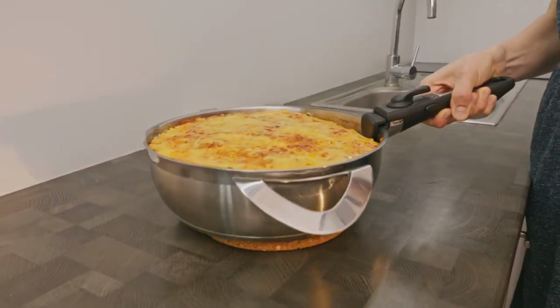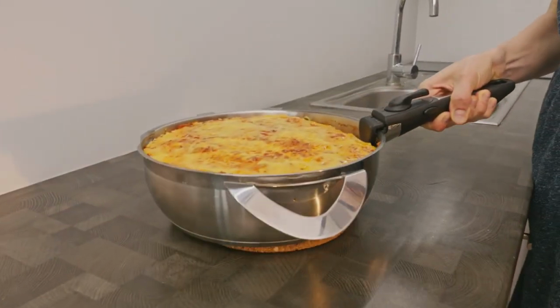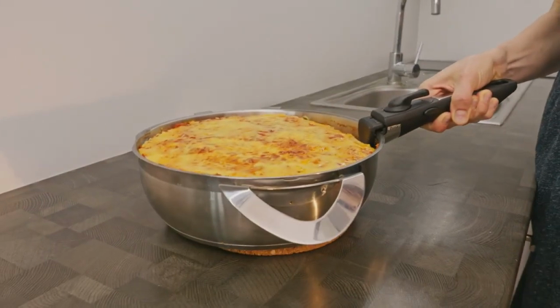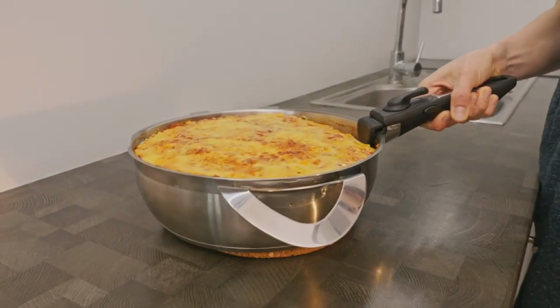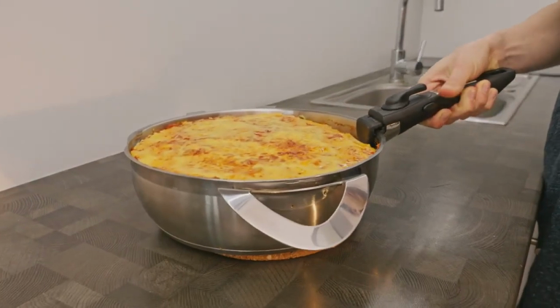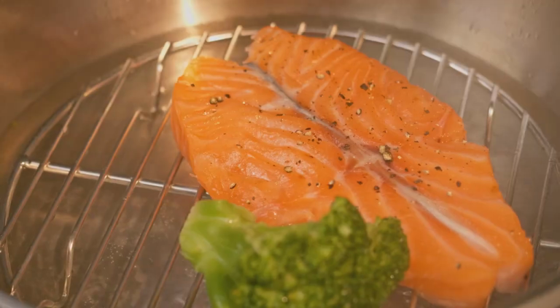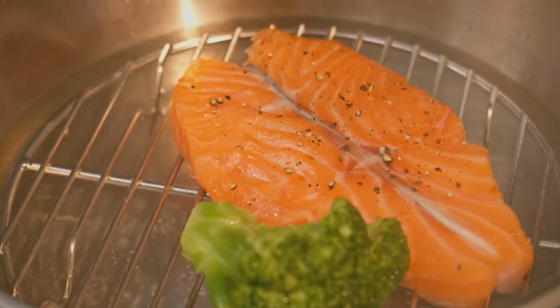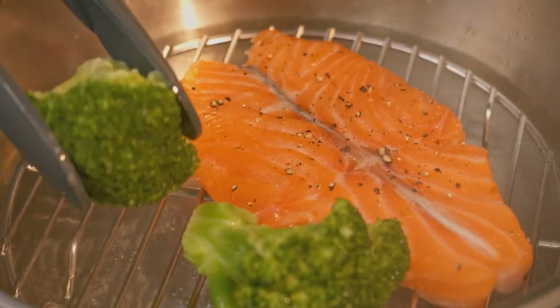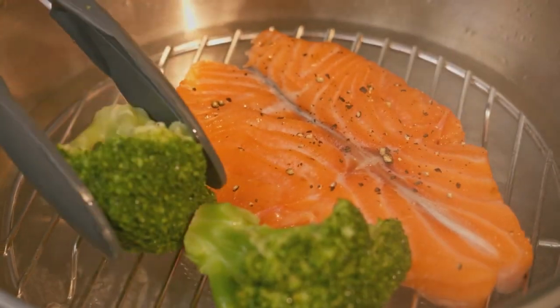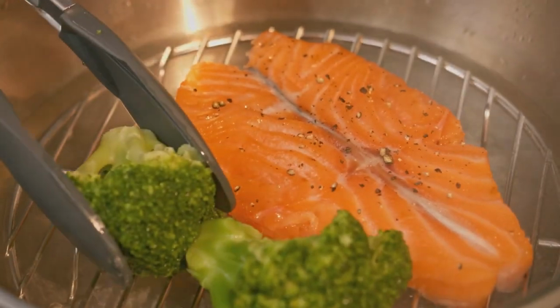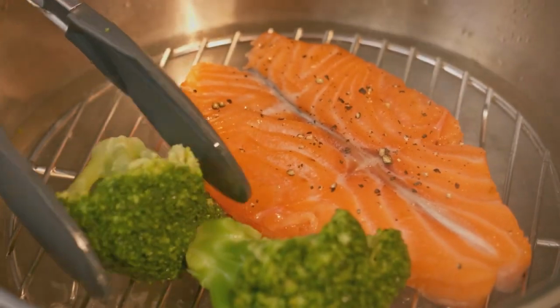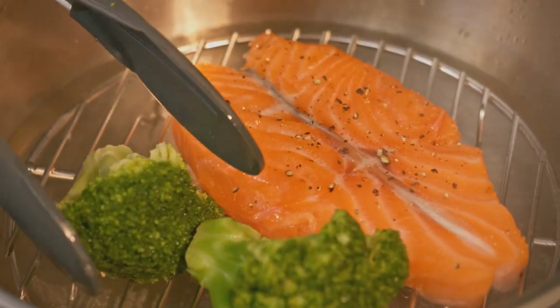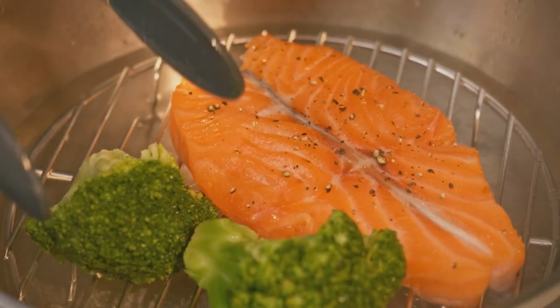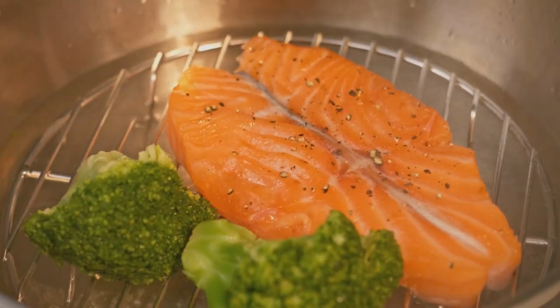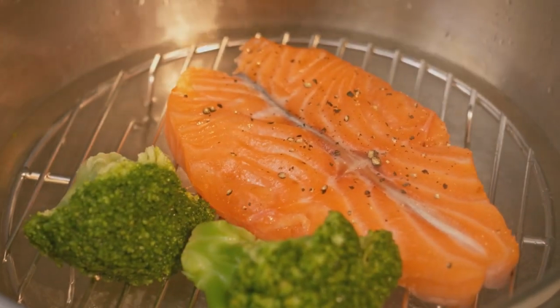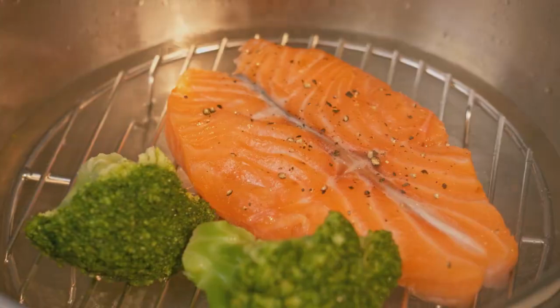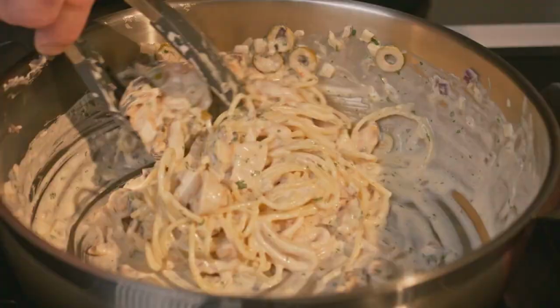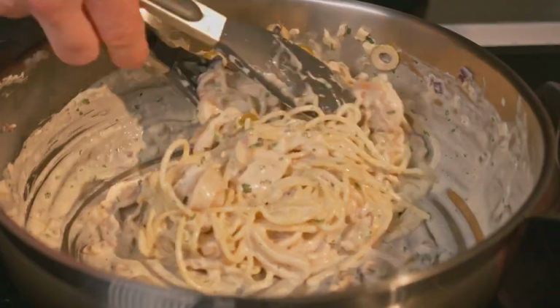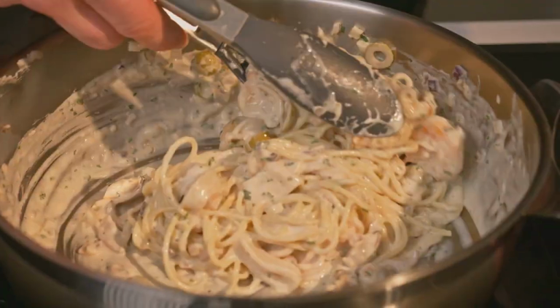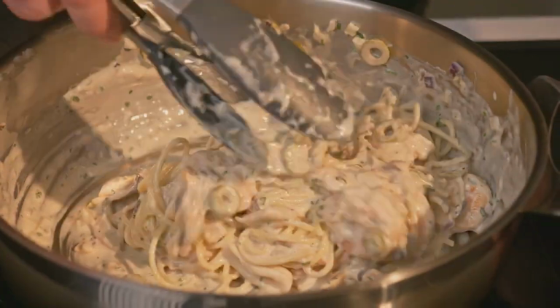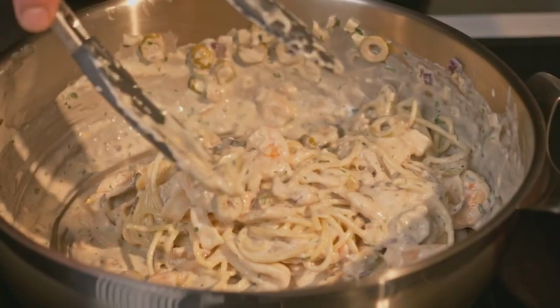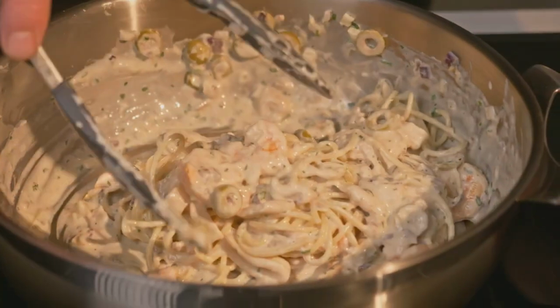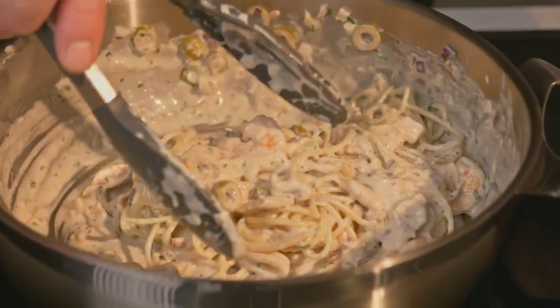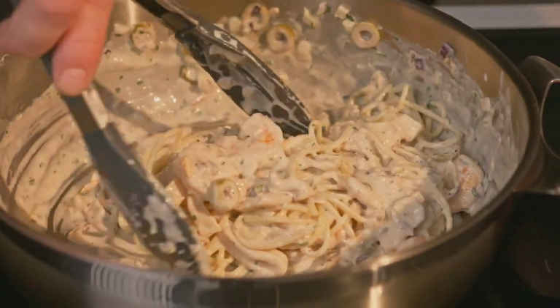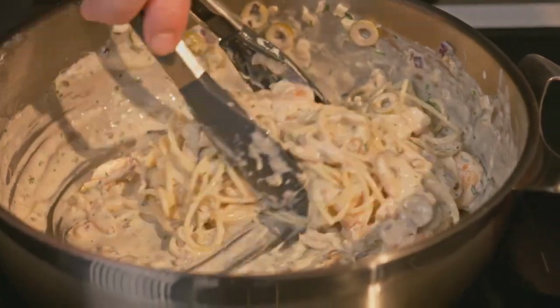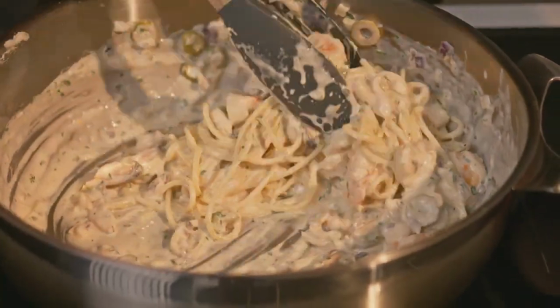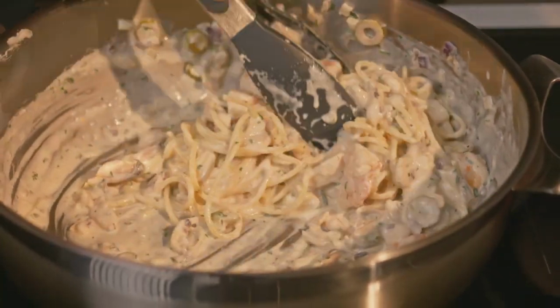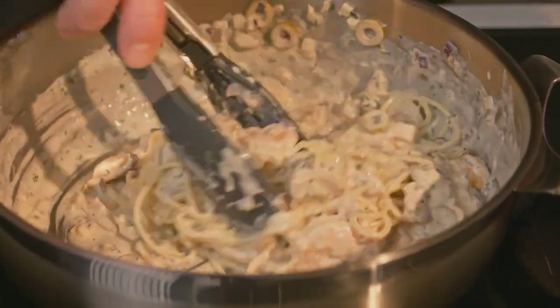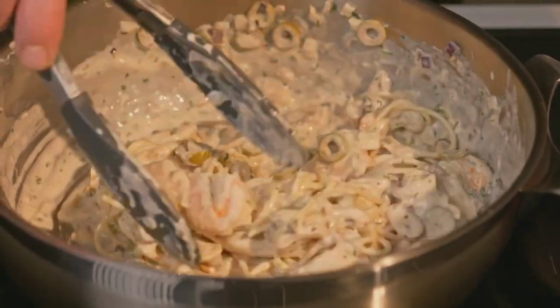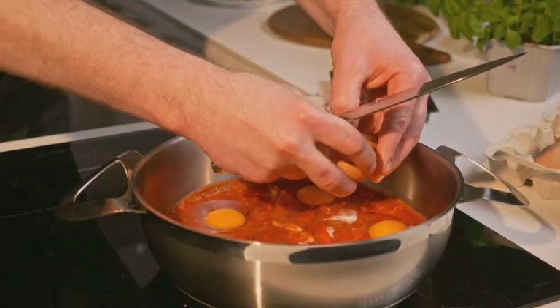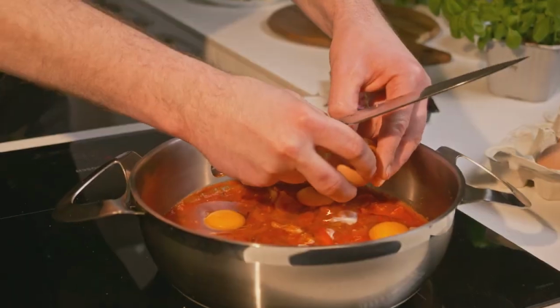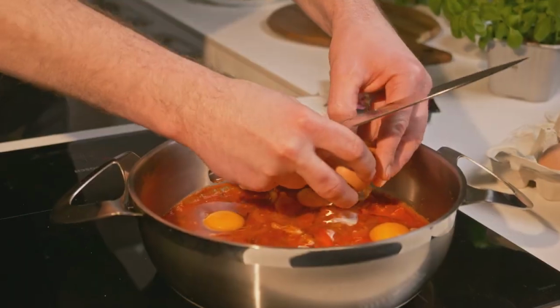Basically, Flagship is all you need for a three-course meal. You can bake, boil, drain, and stir-fry right in the same pan.